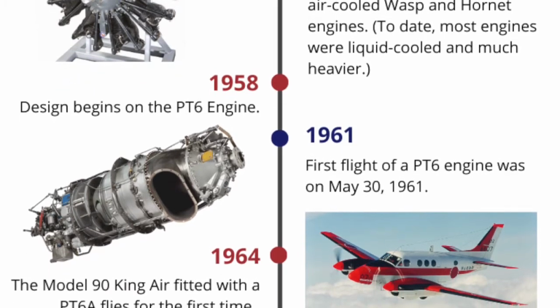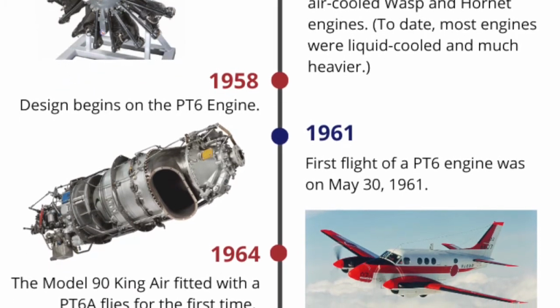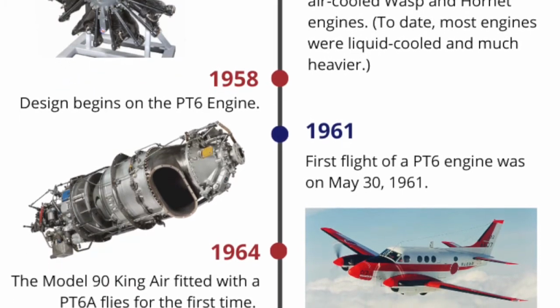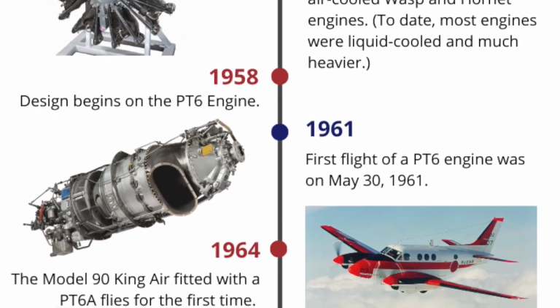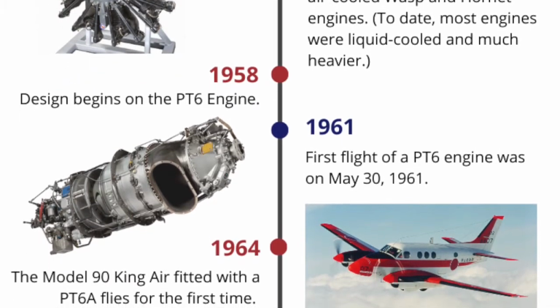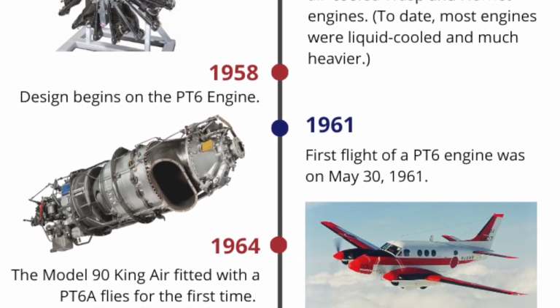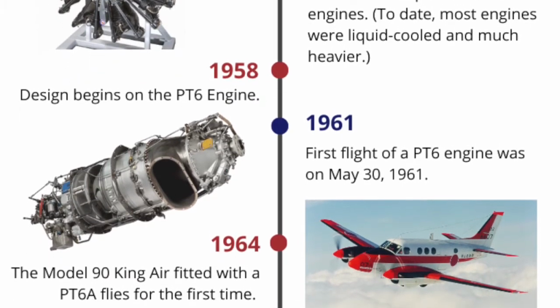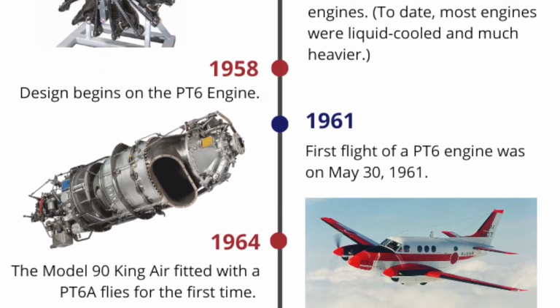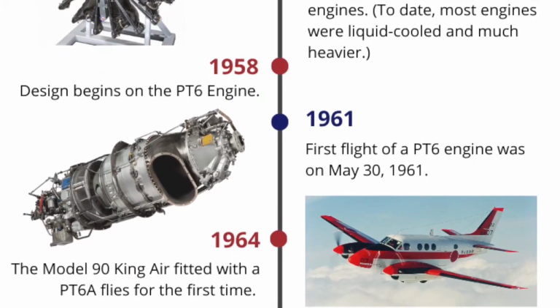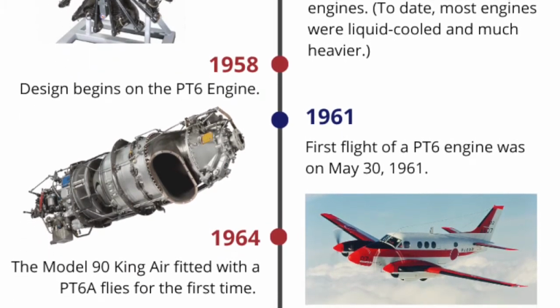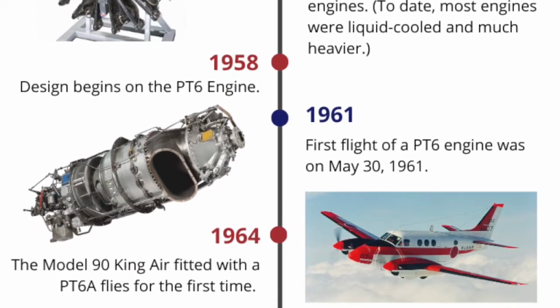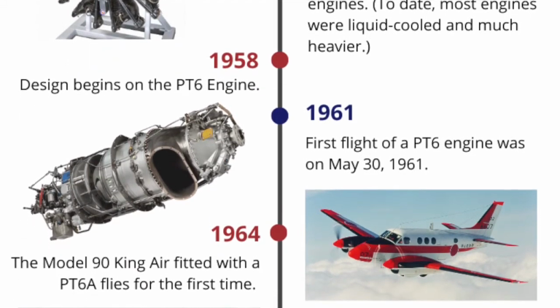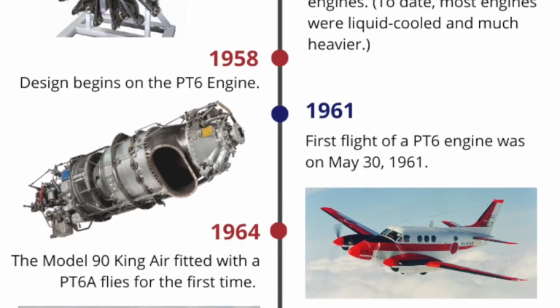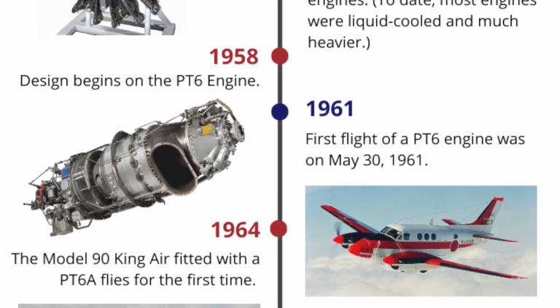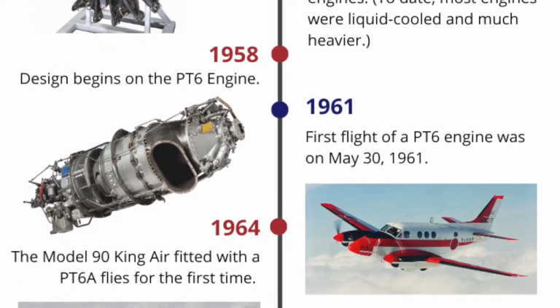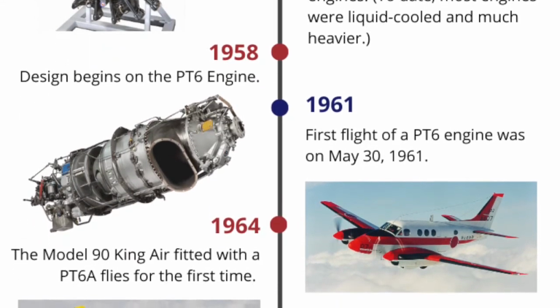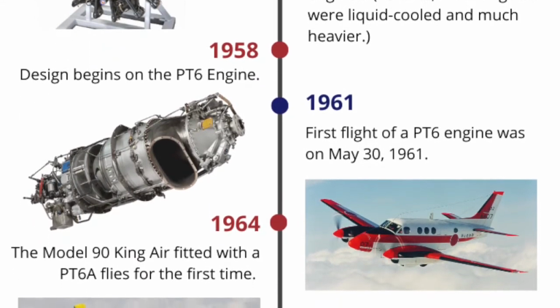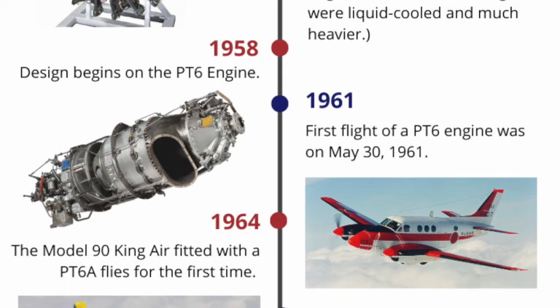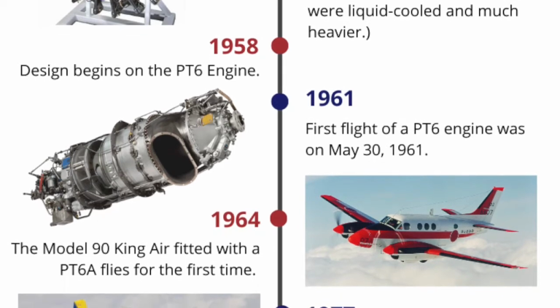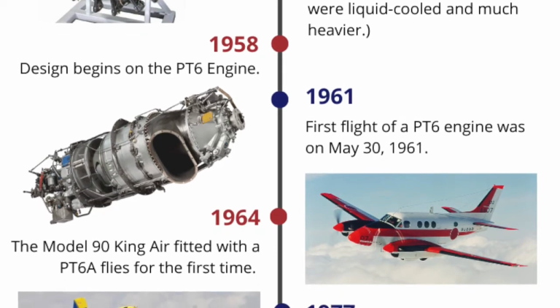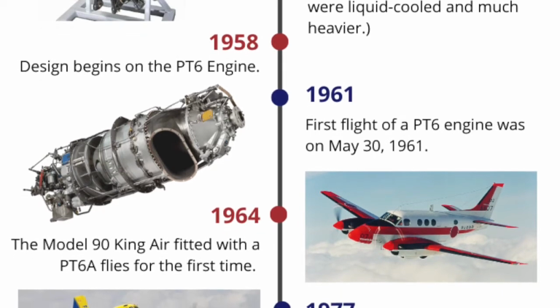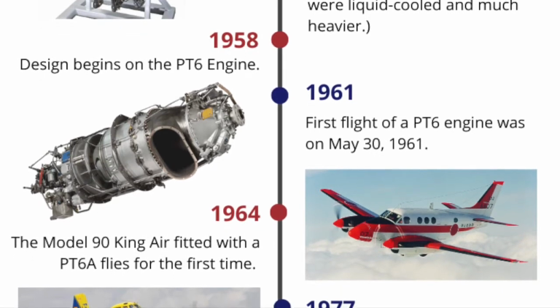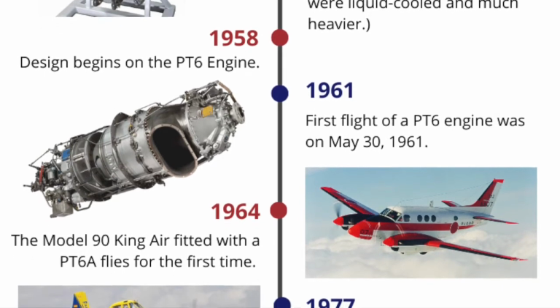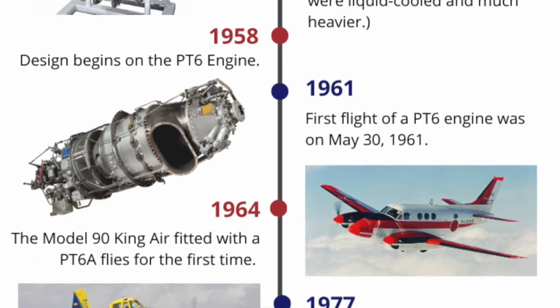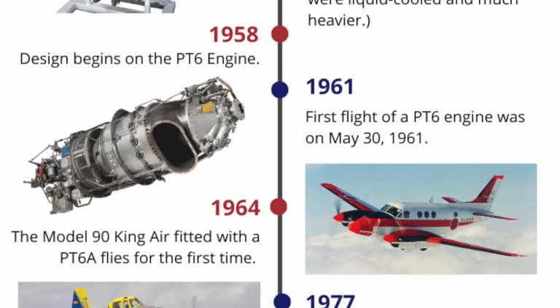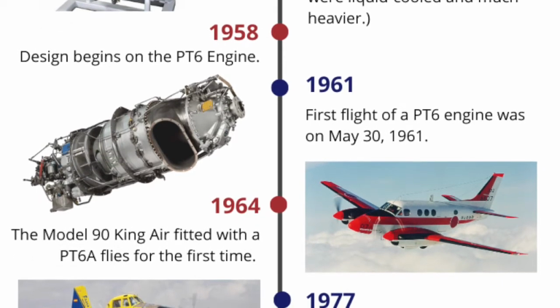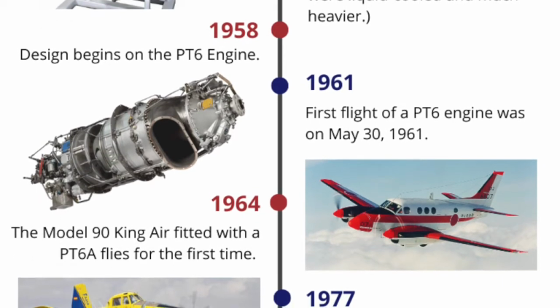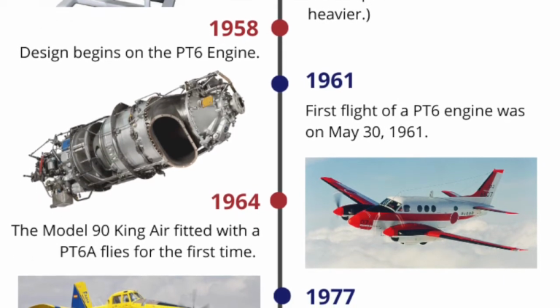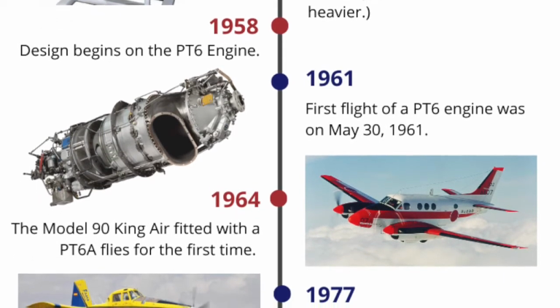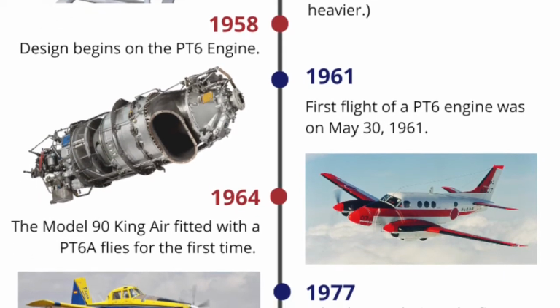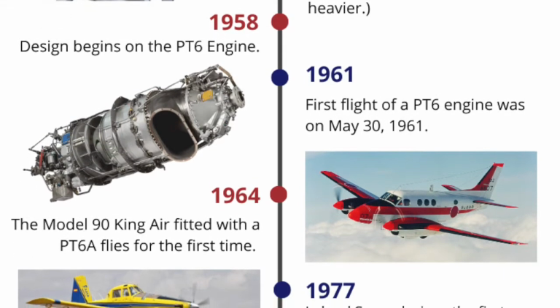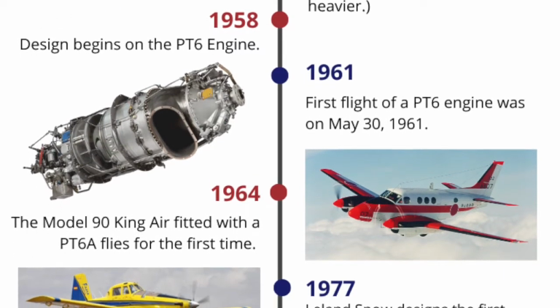1961. The first flight of a PT-6 engine was on May 30, 1961.